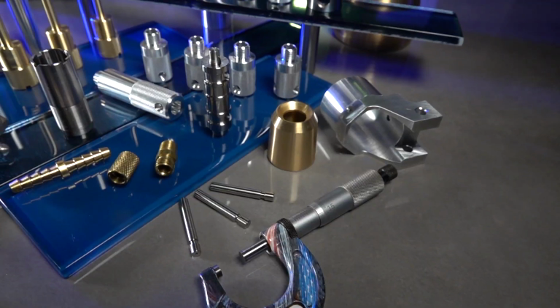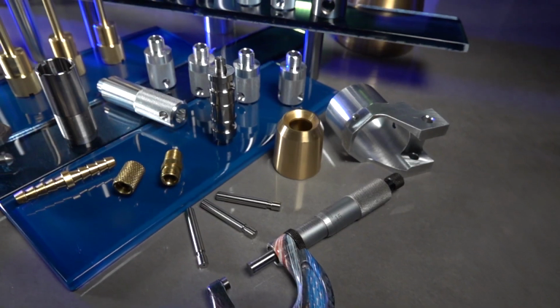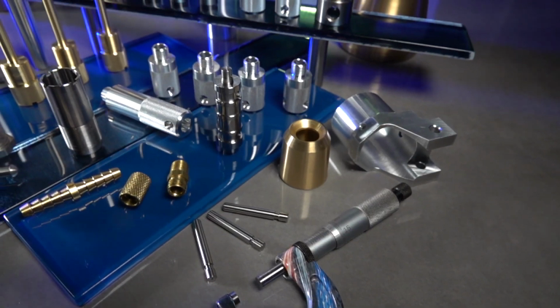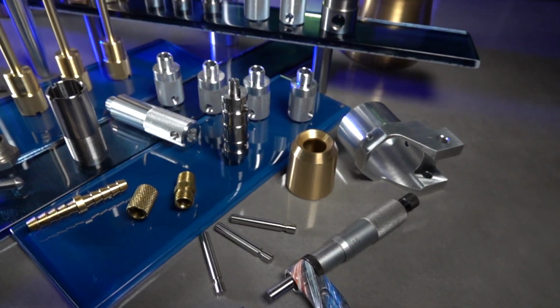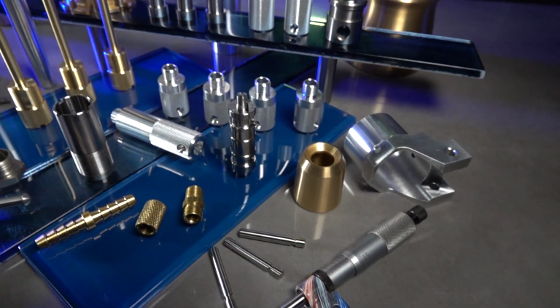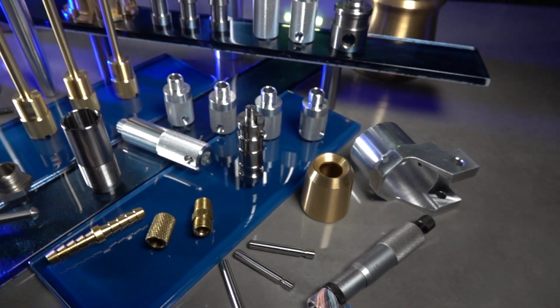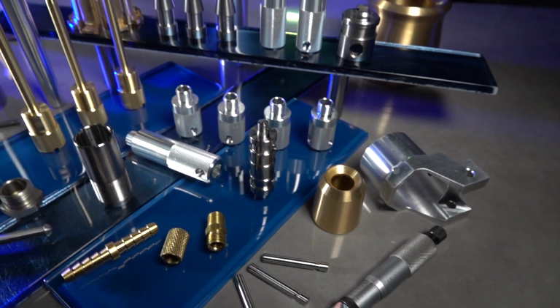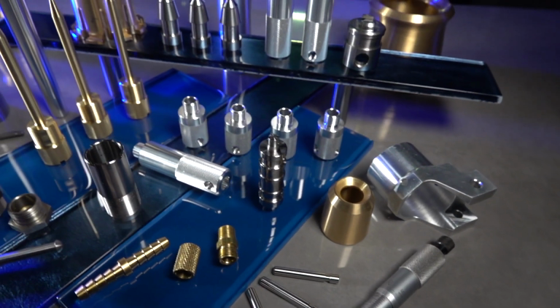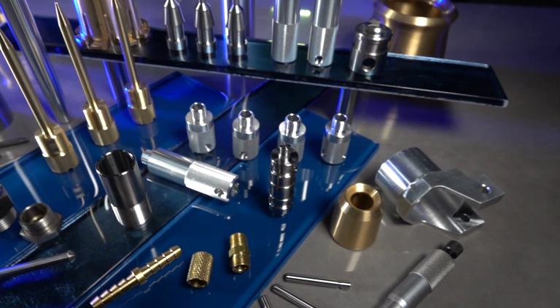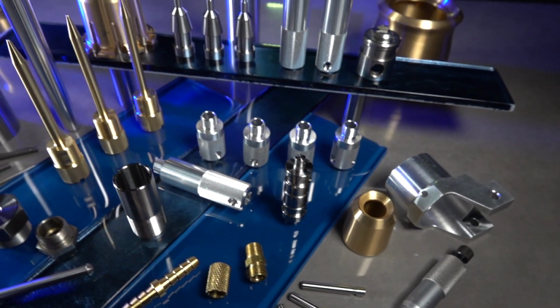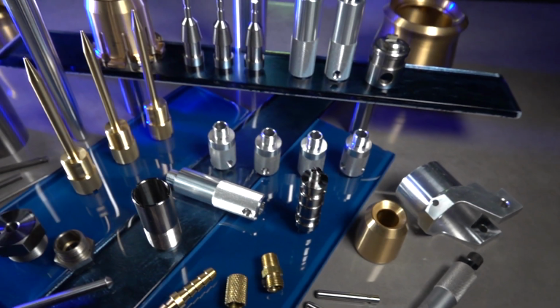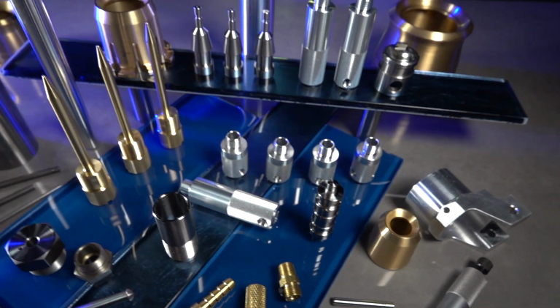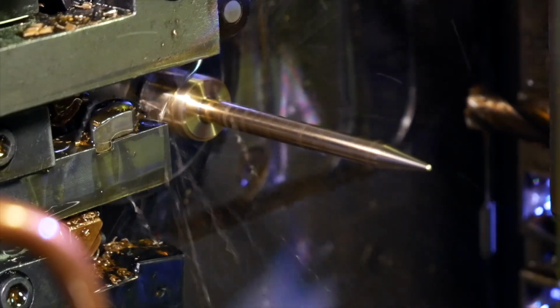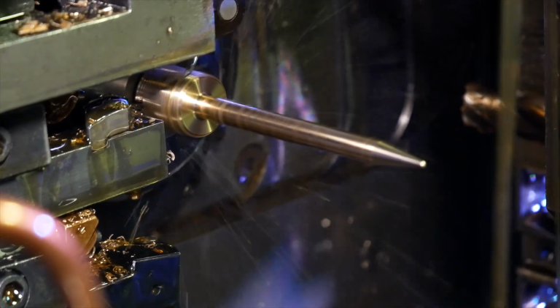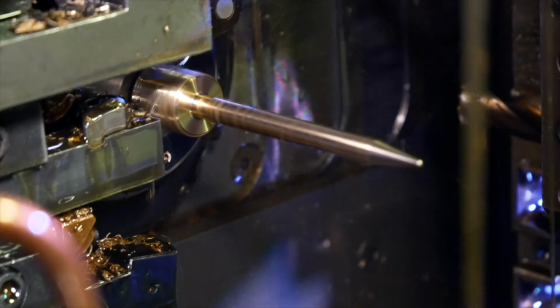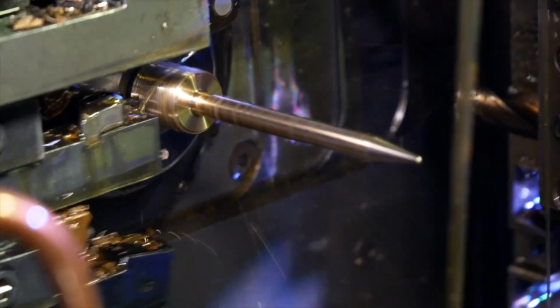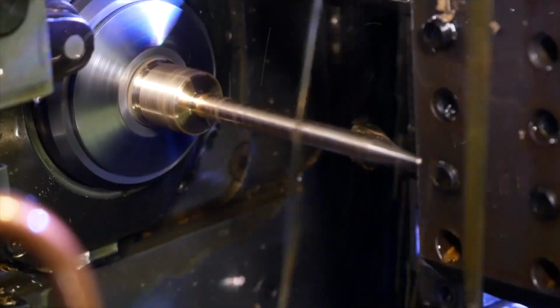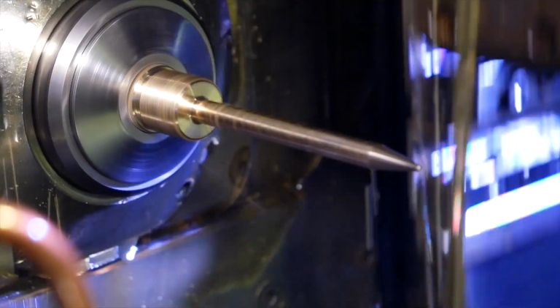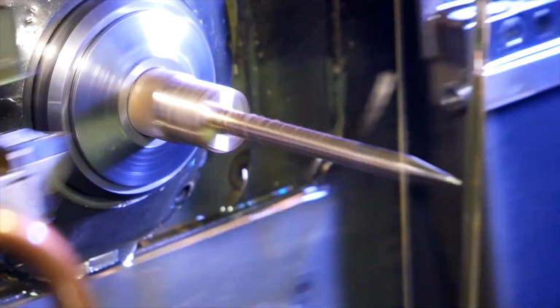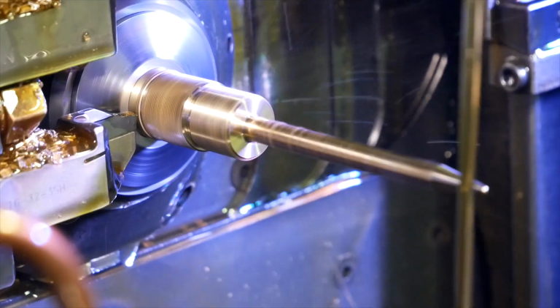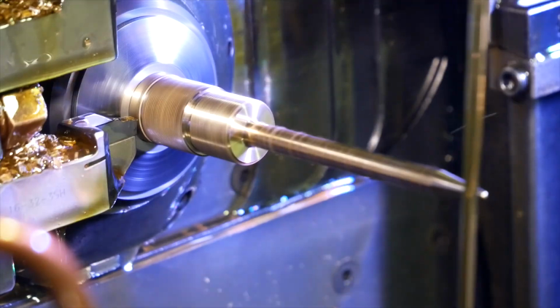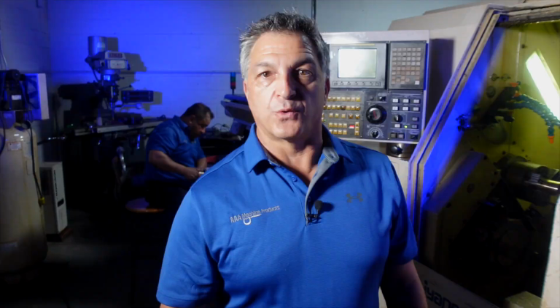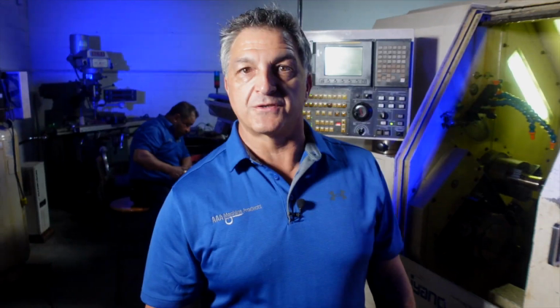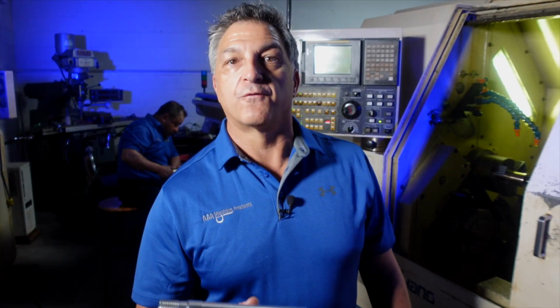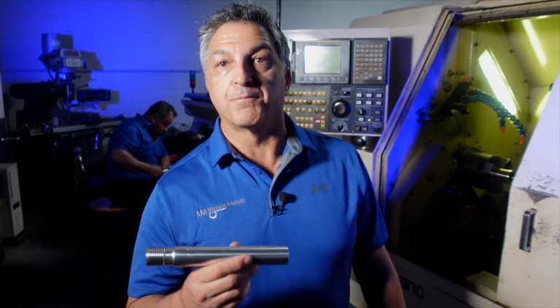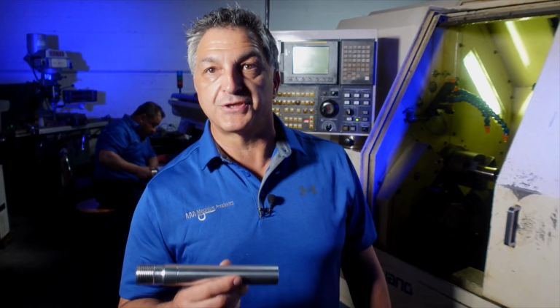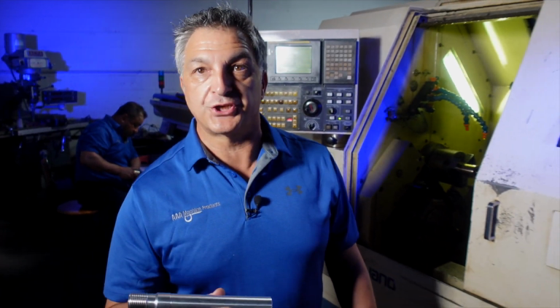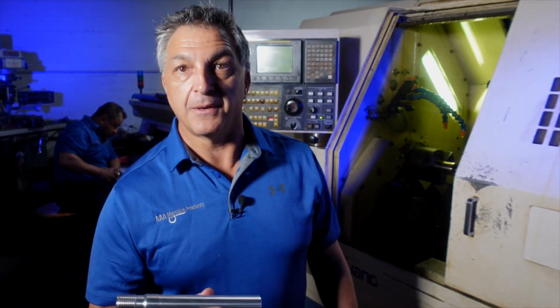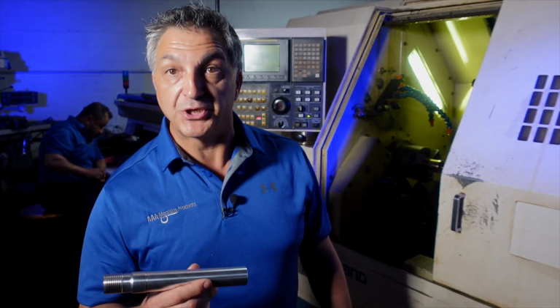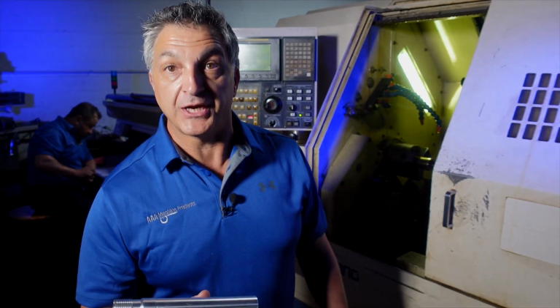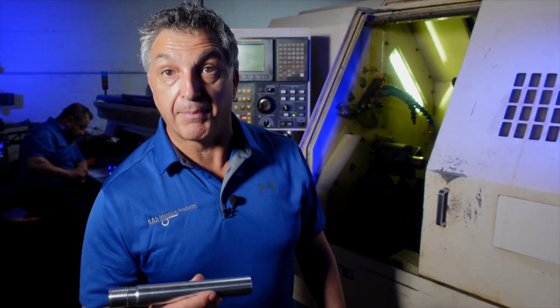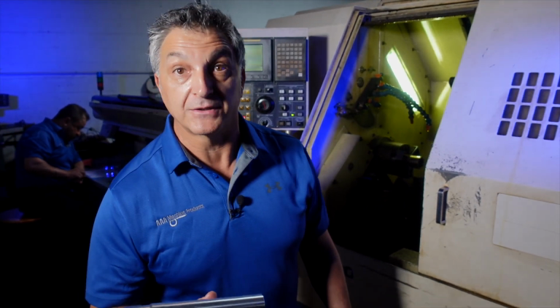On the shop floor we have the right guys with the right machine. We want to be your source for precision machine parts.